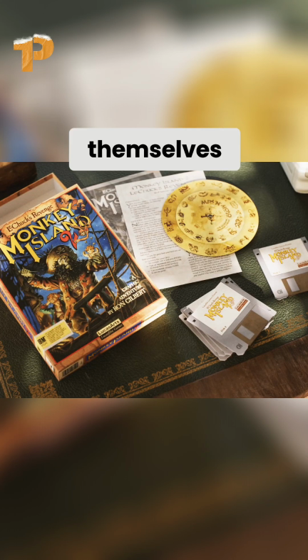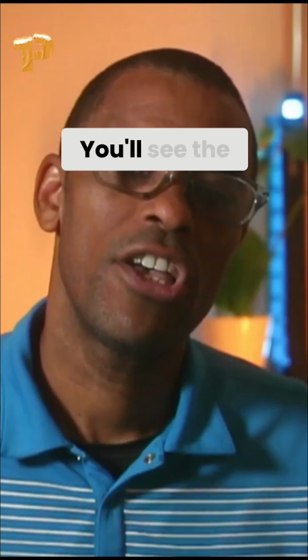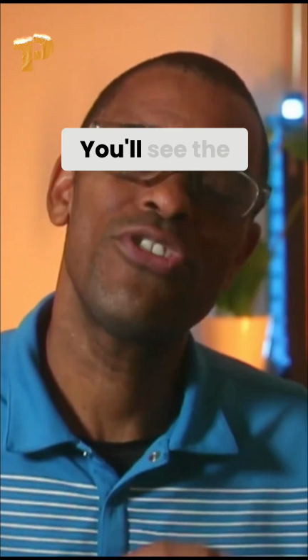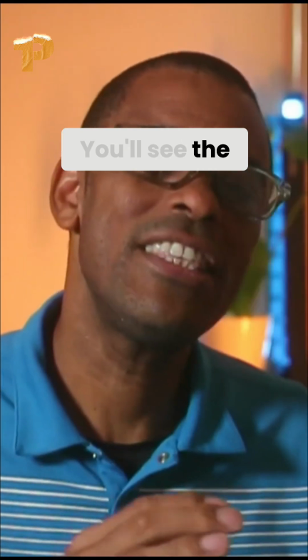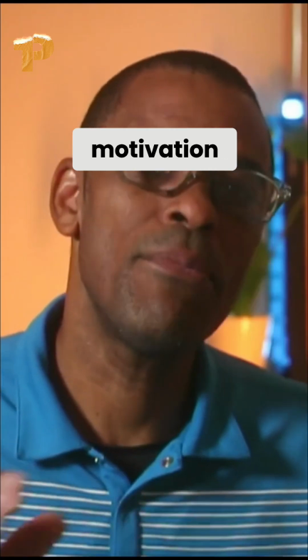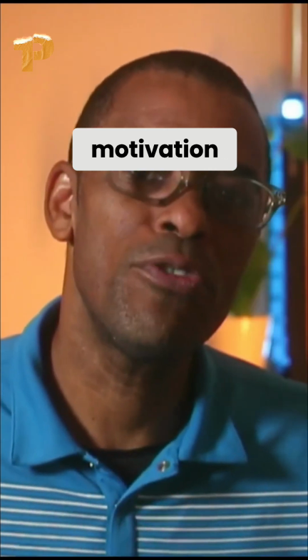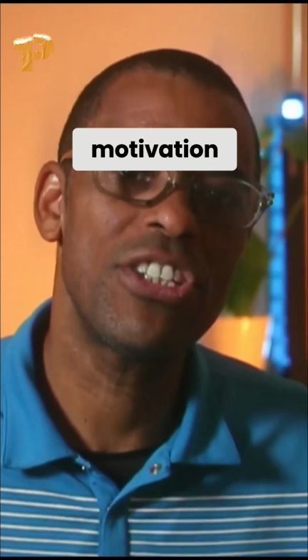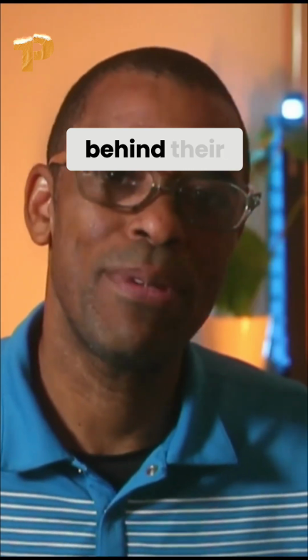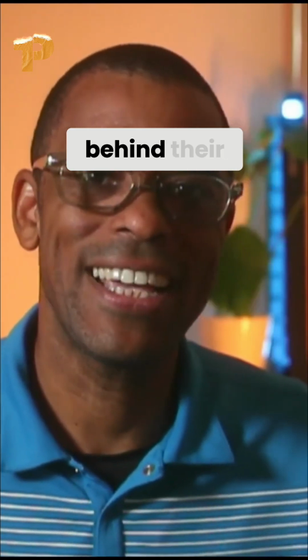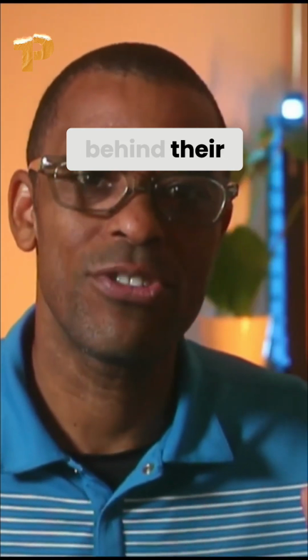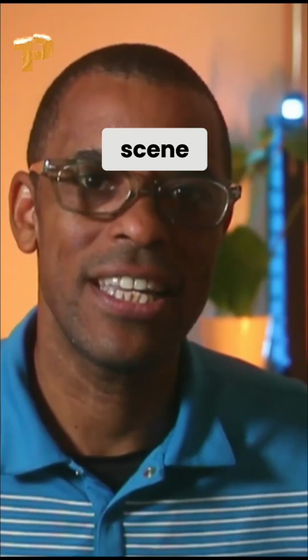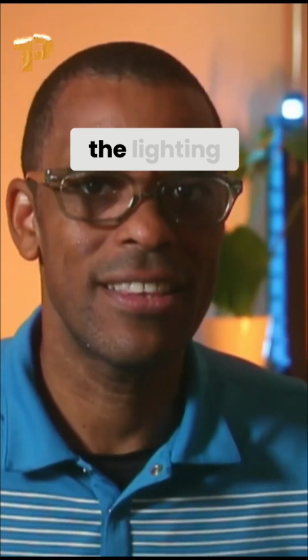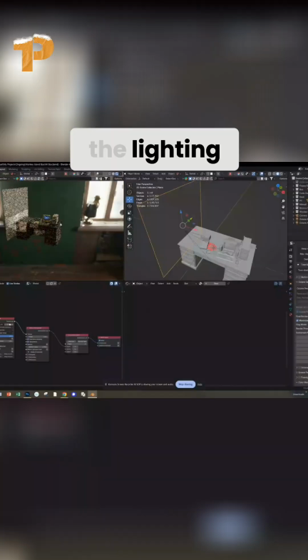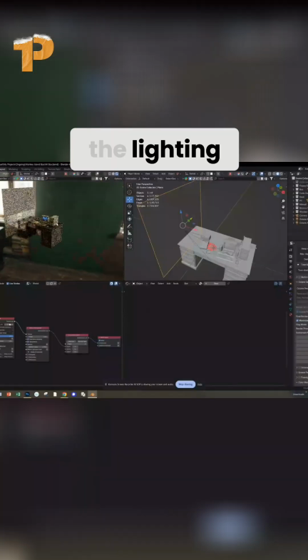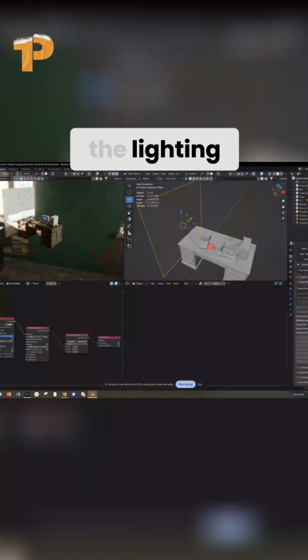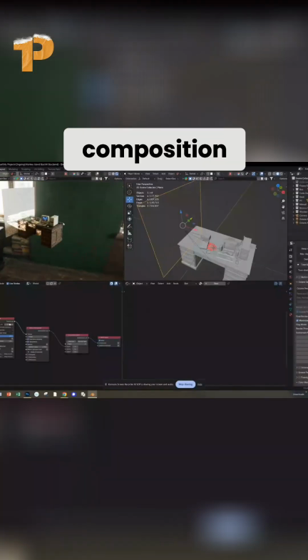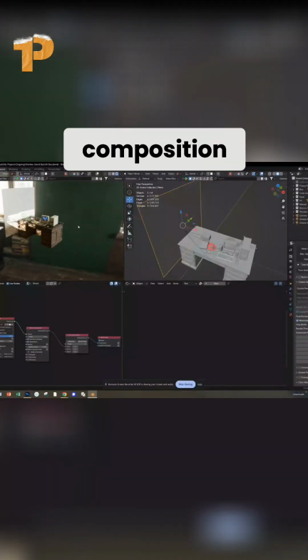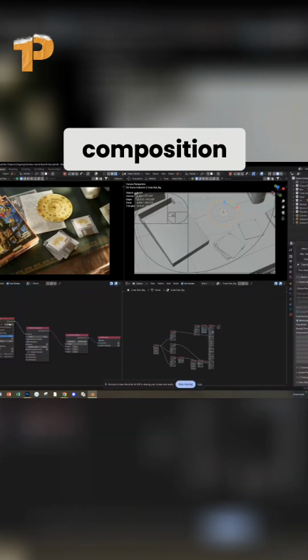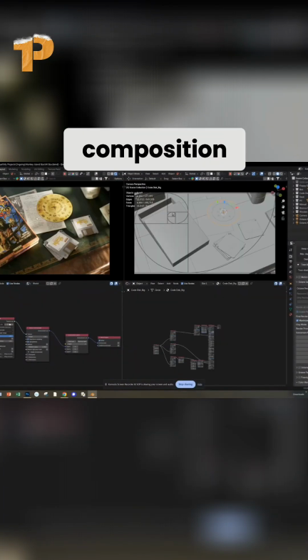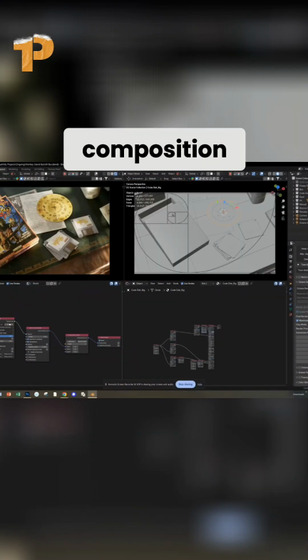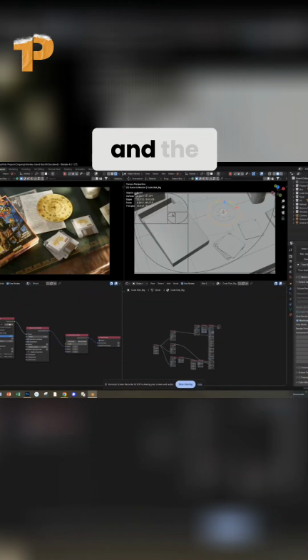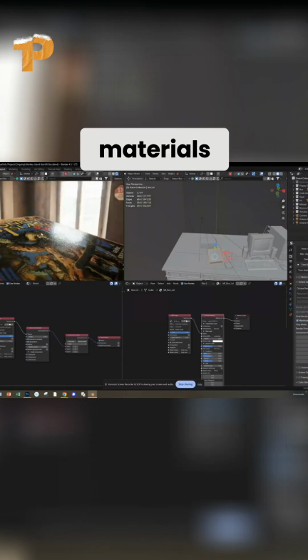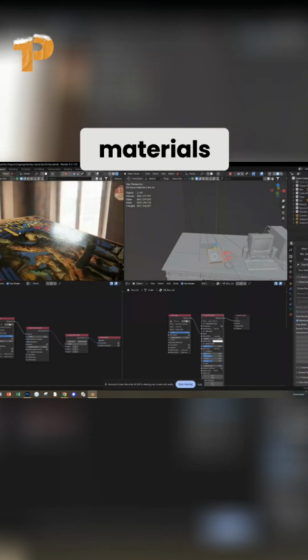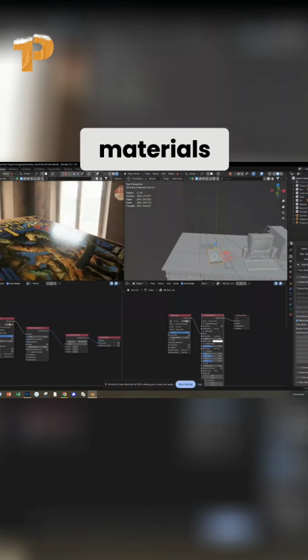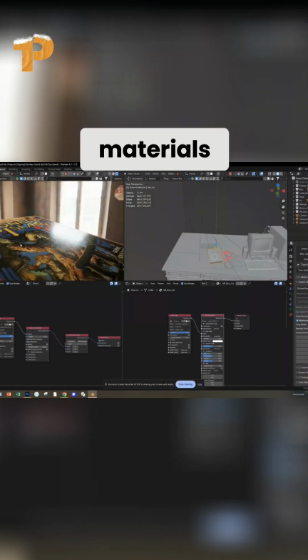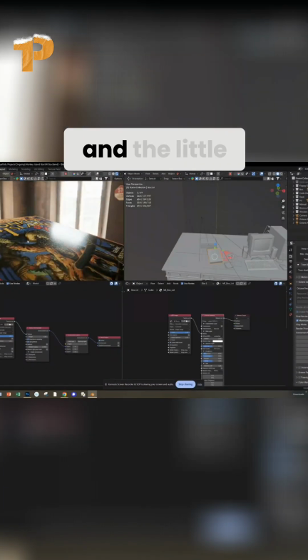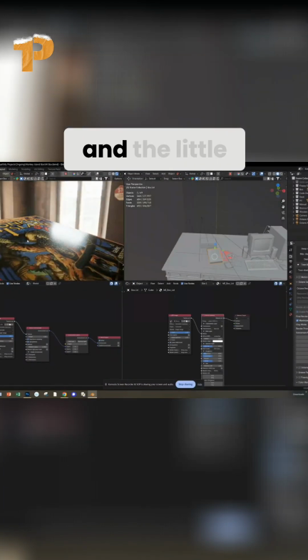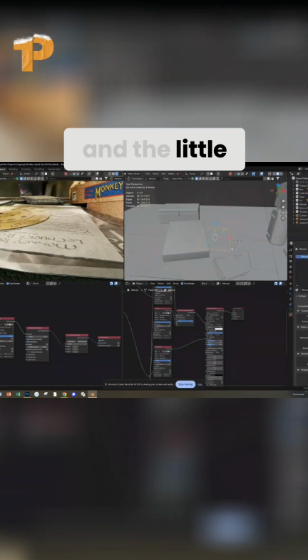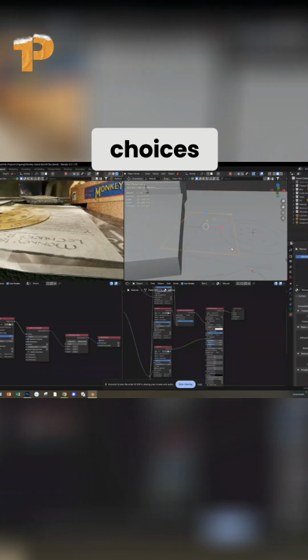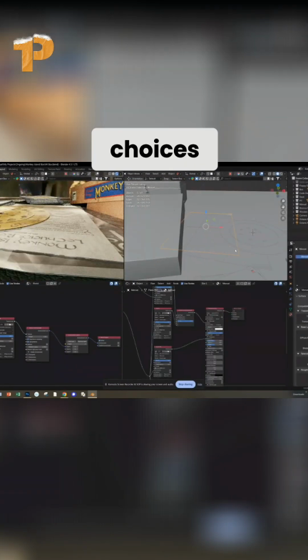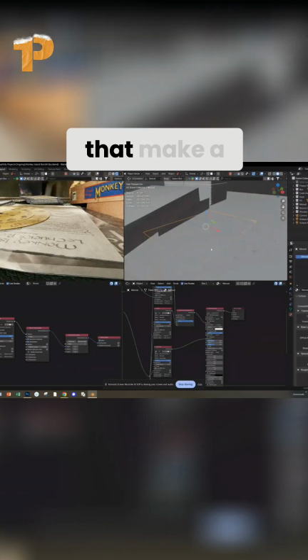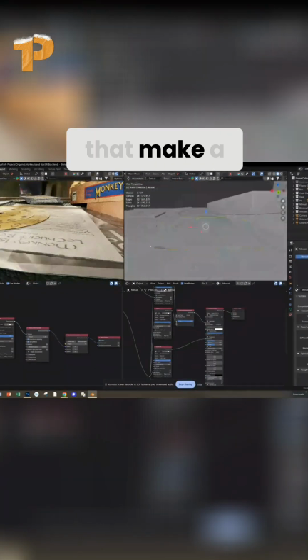You'll see the motivation behind their scene — the lighting, the composition, the materials, and the little choices that make a big difference.